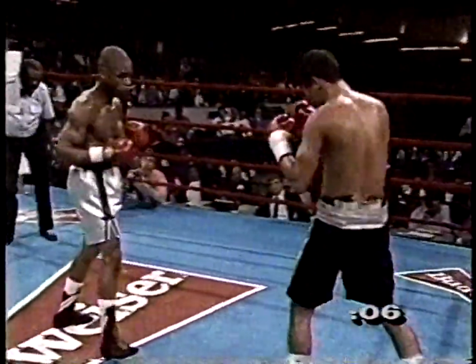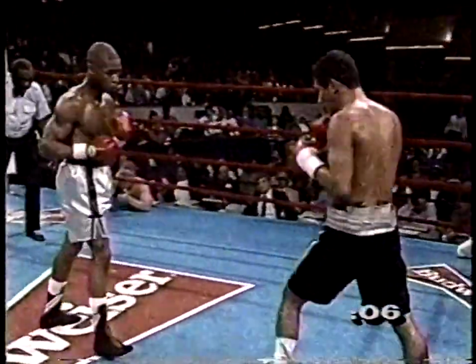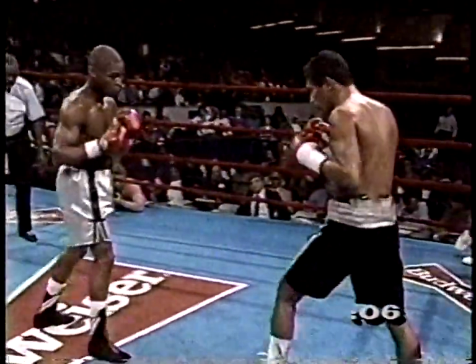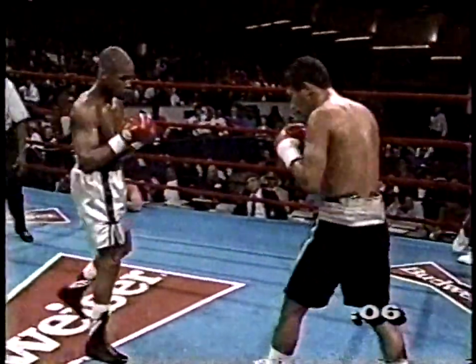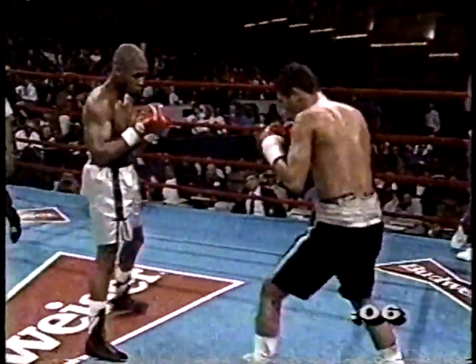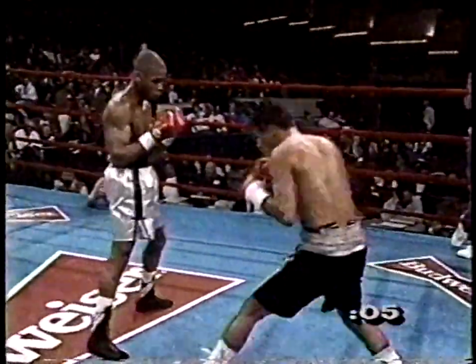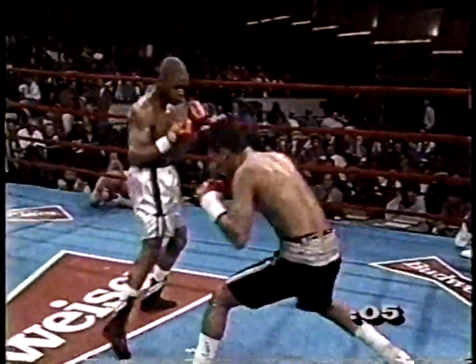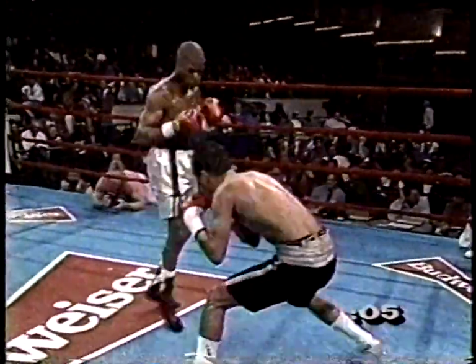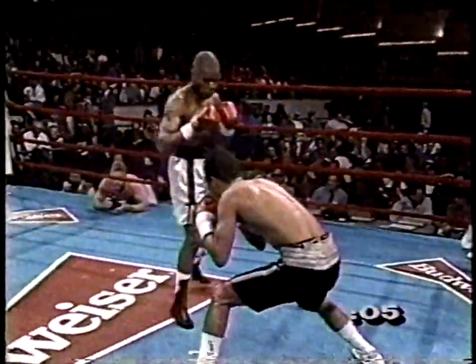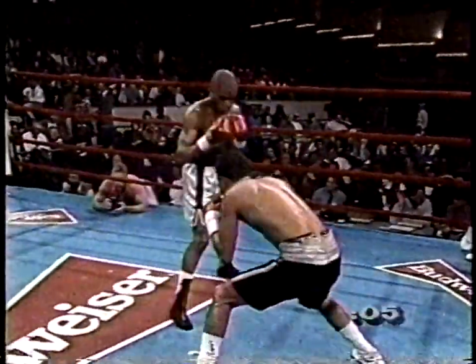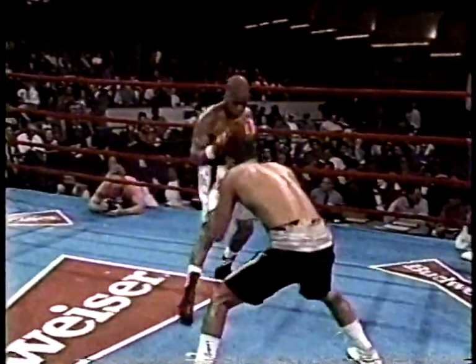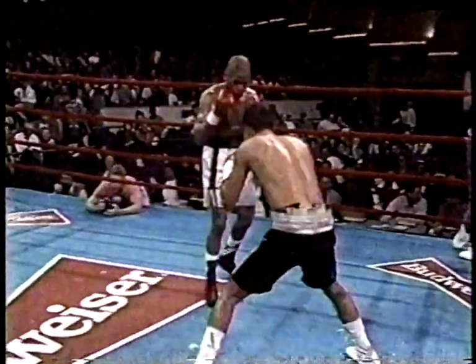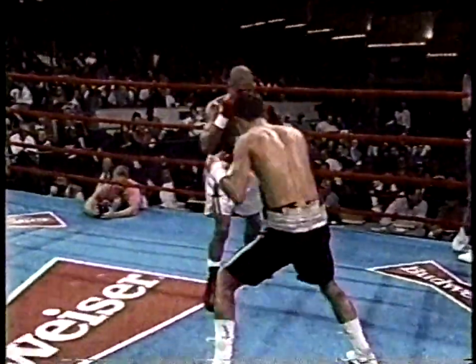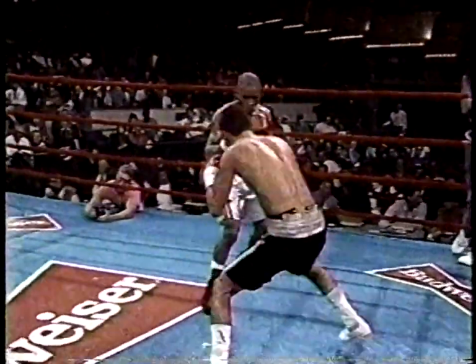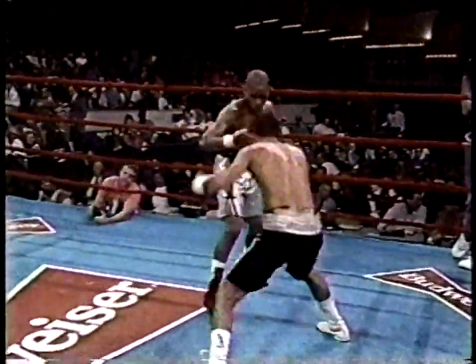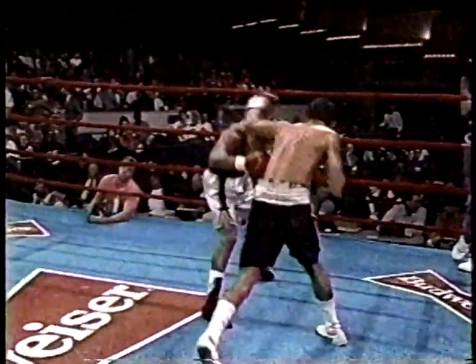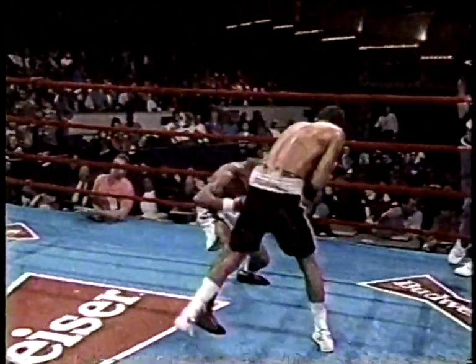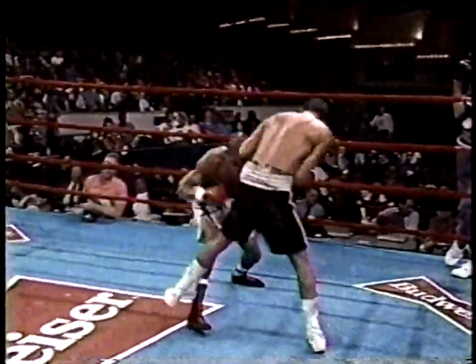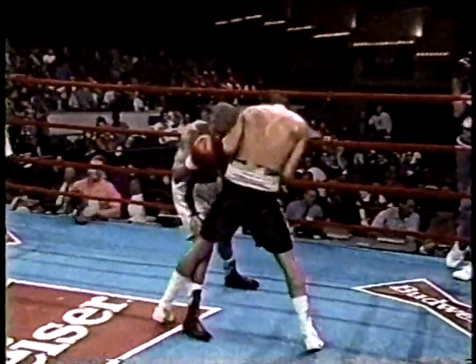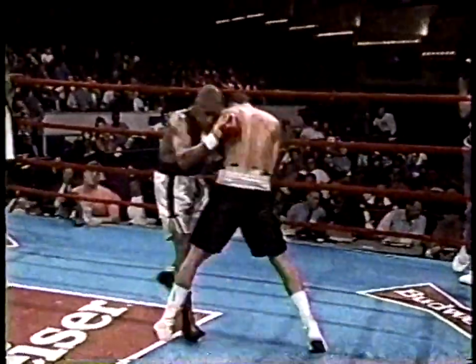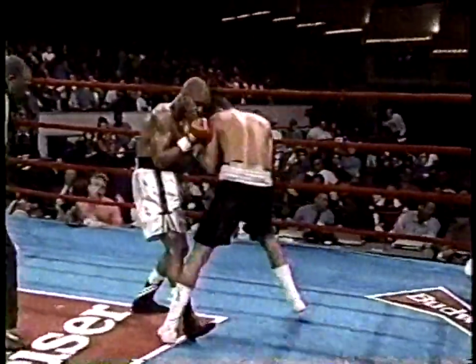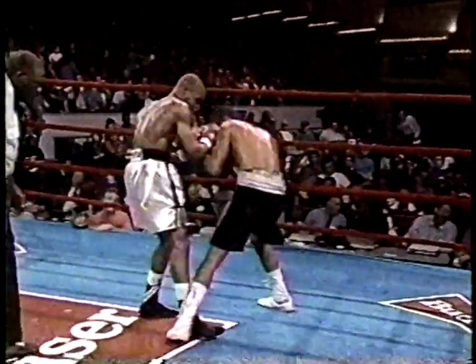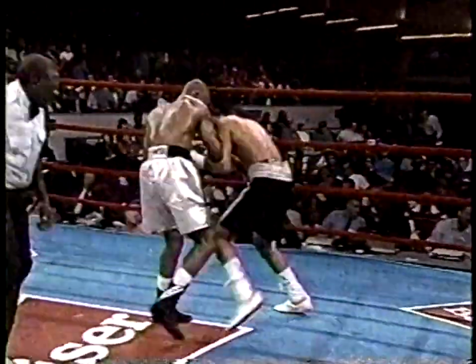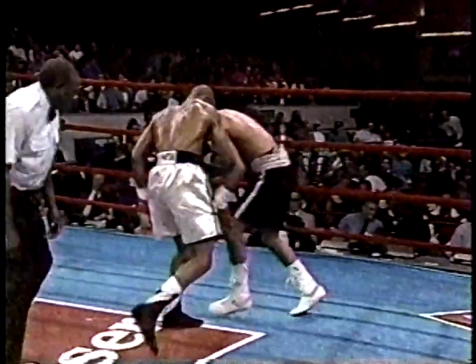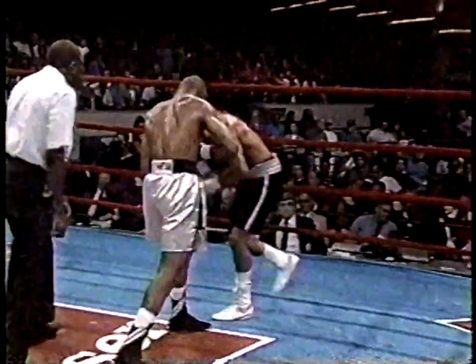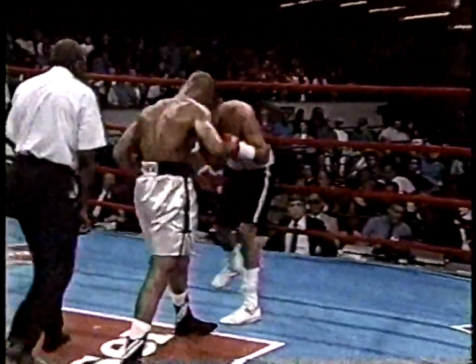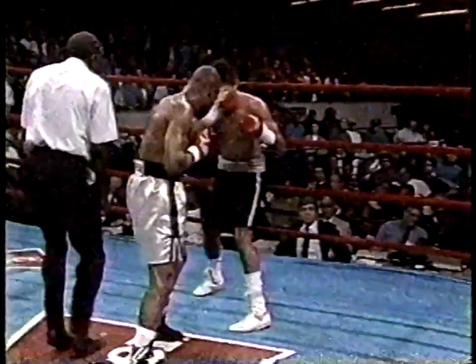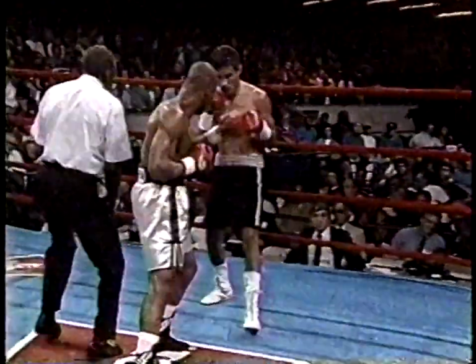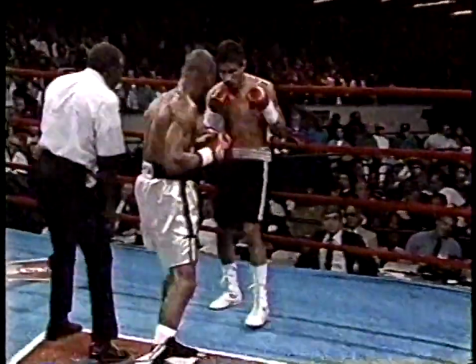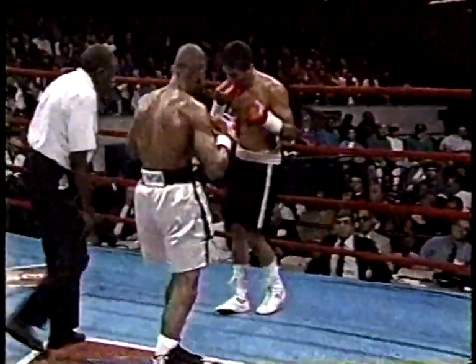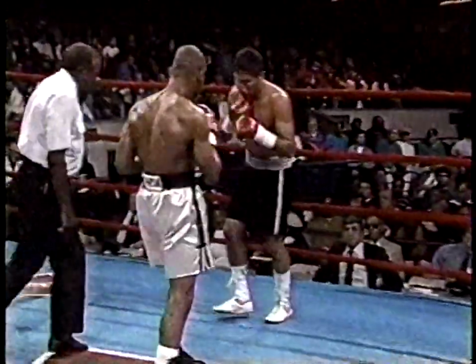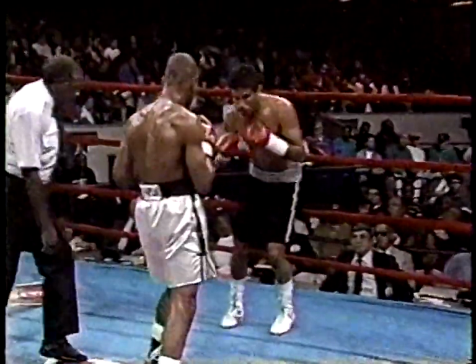Coming to the end of round three as Gerald Gray continues to dominate.